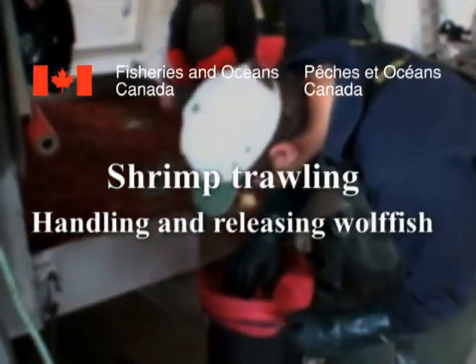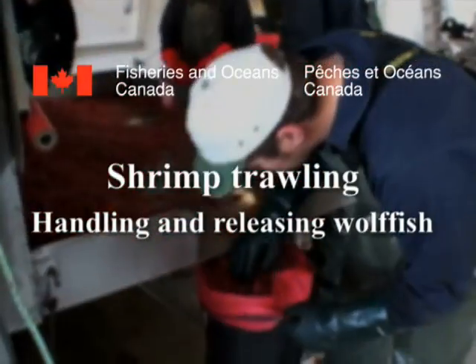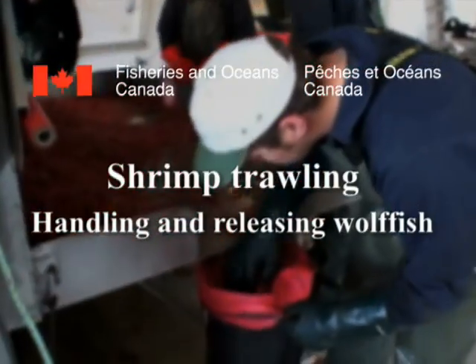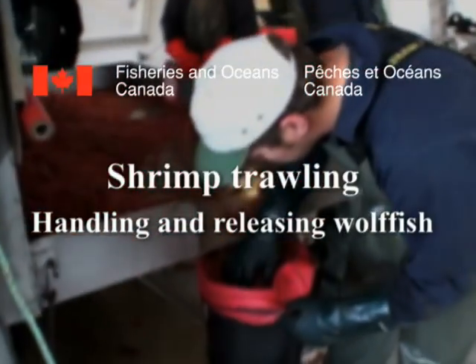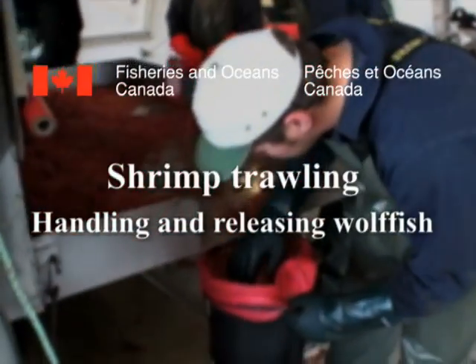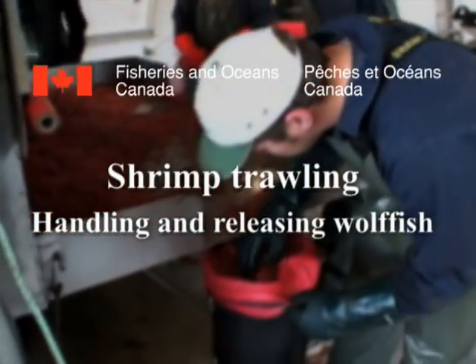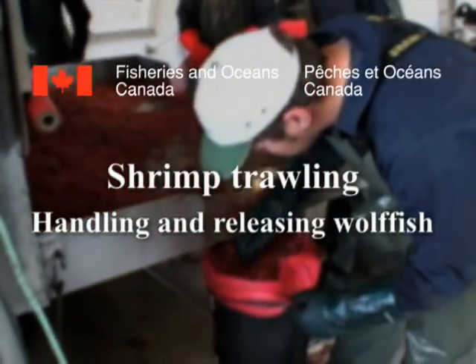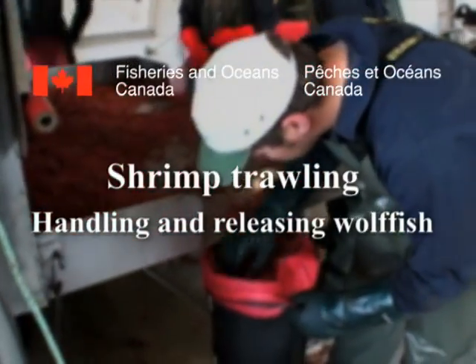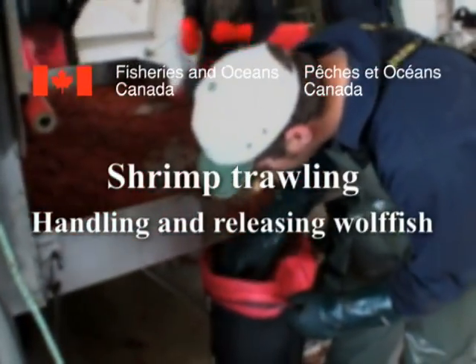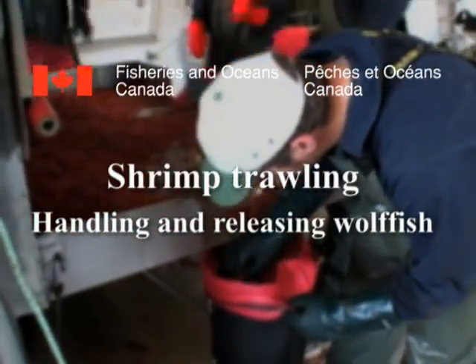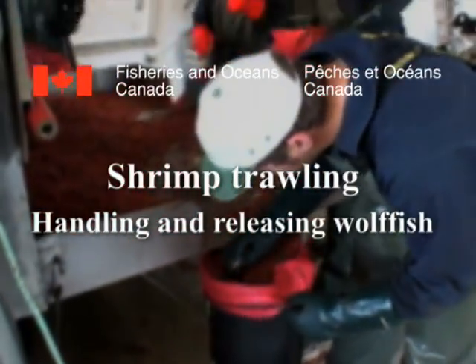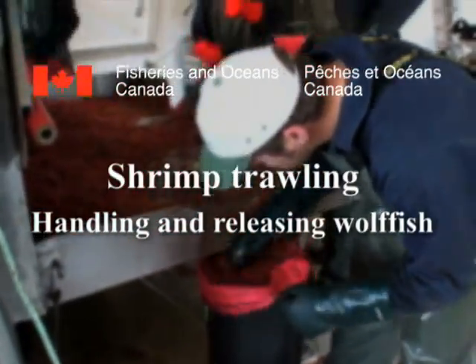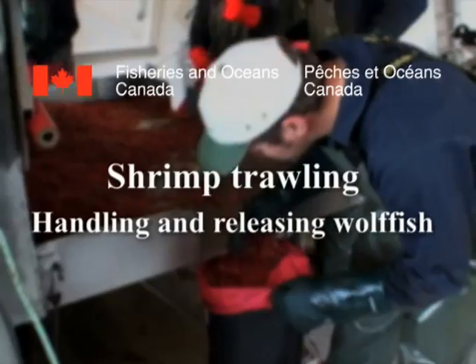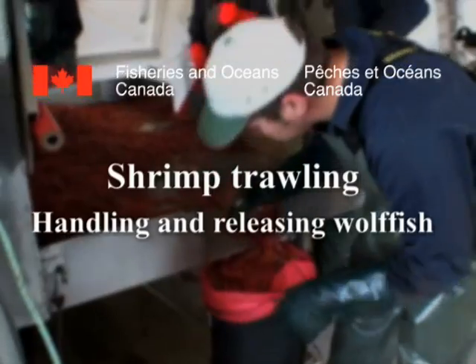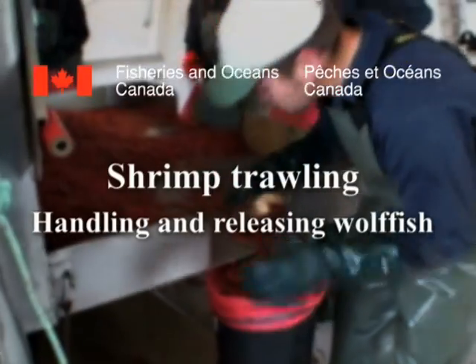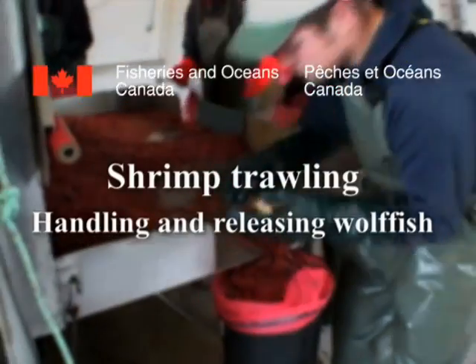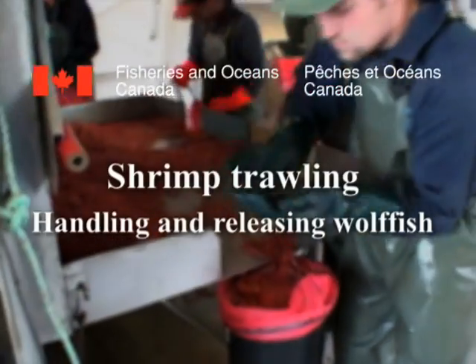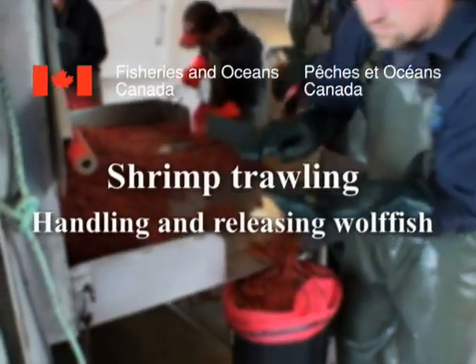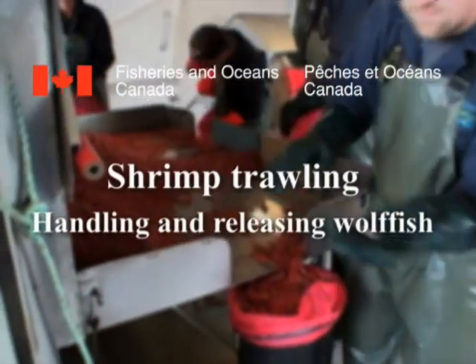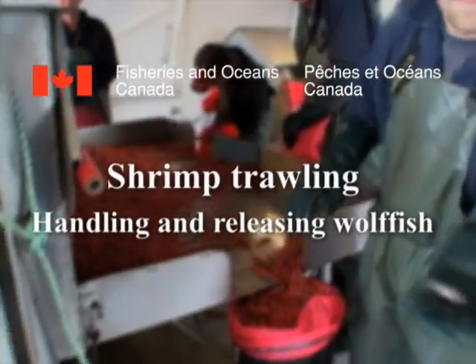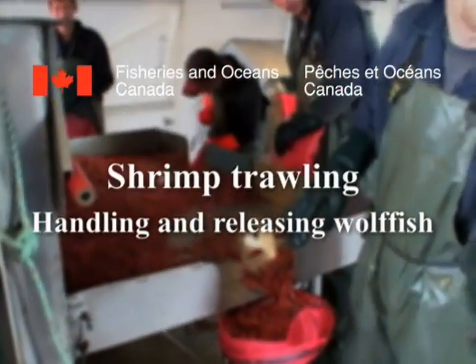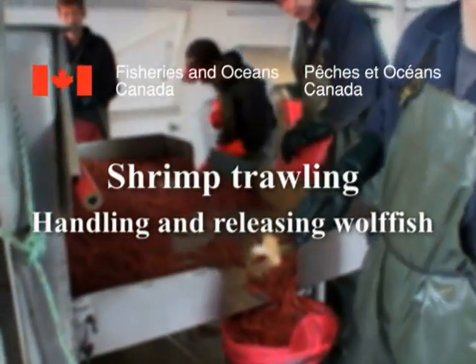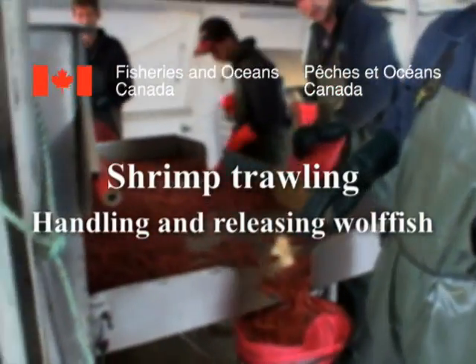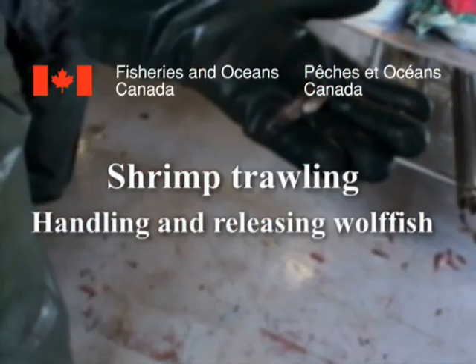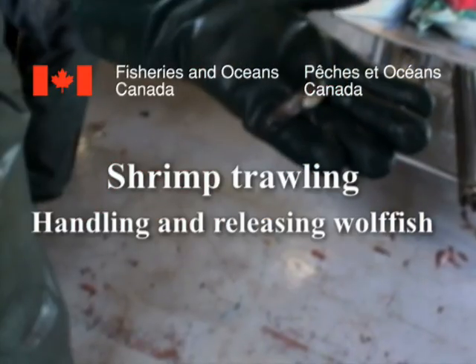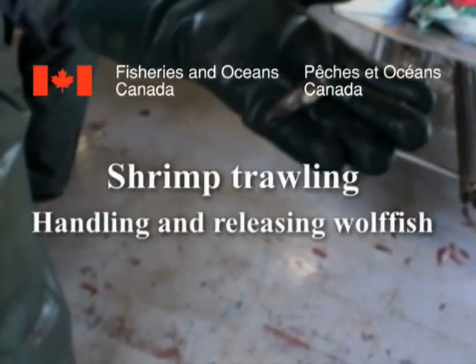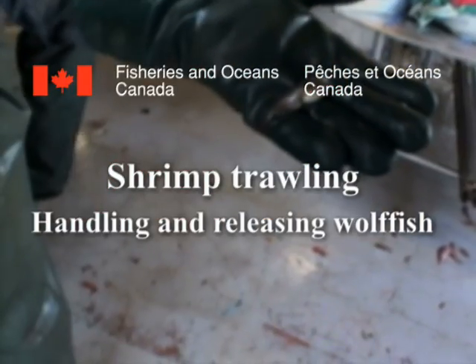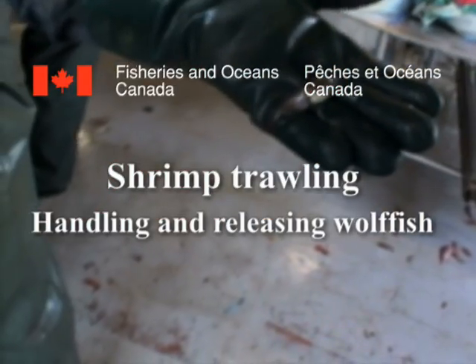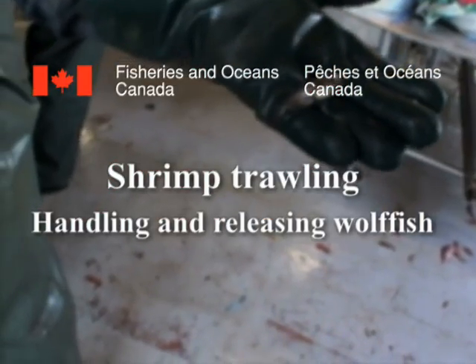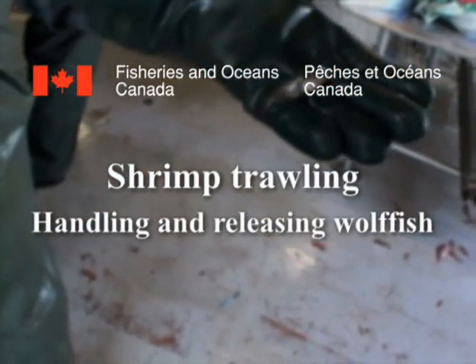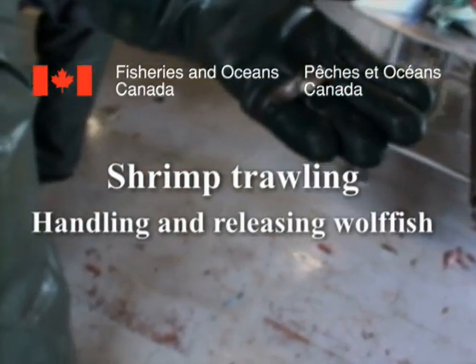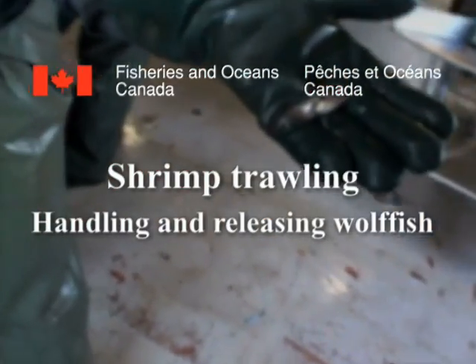Fisheries and Oceans Canada presents Shrimp Trawling, Handling and Releasing Wolffish.